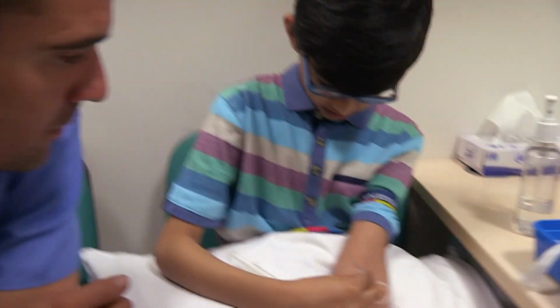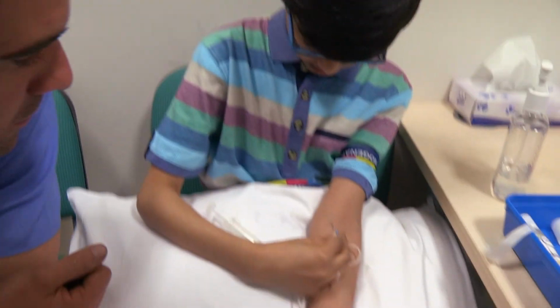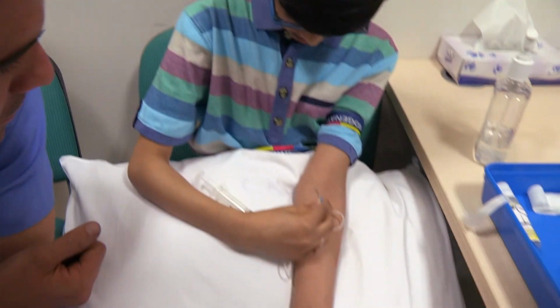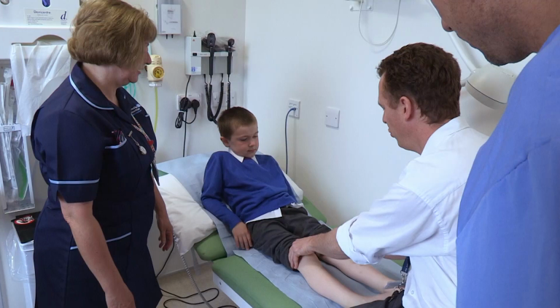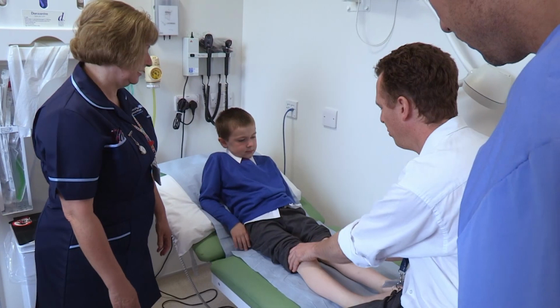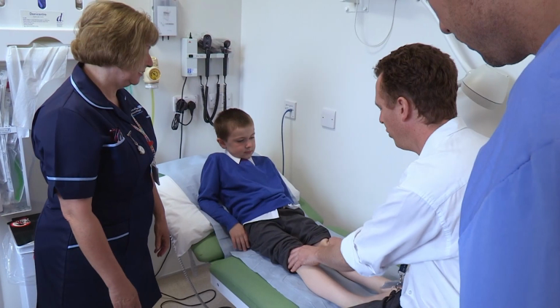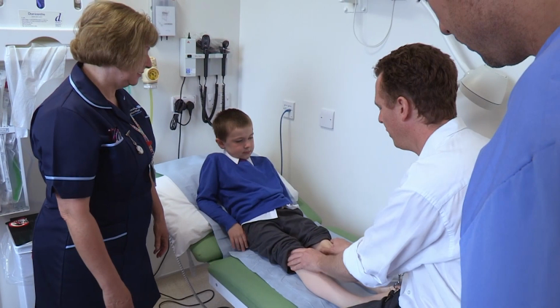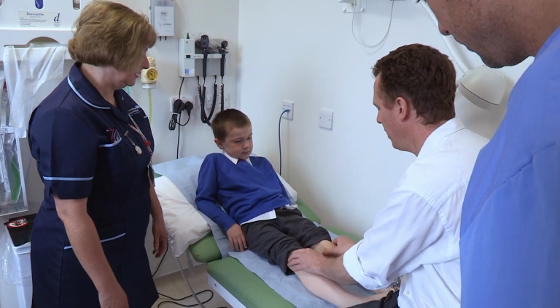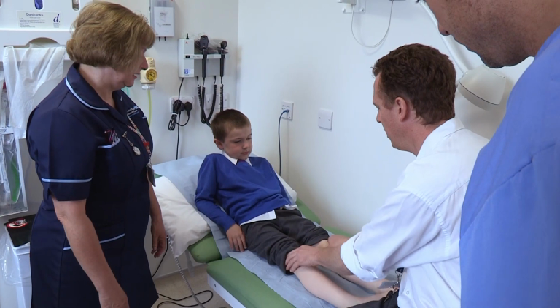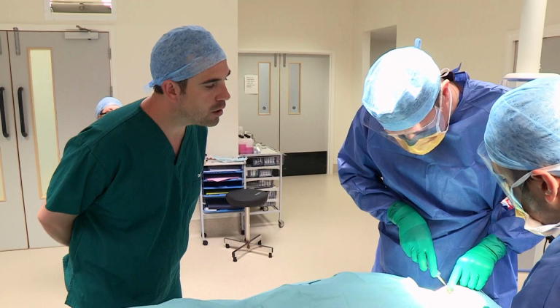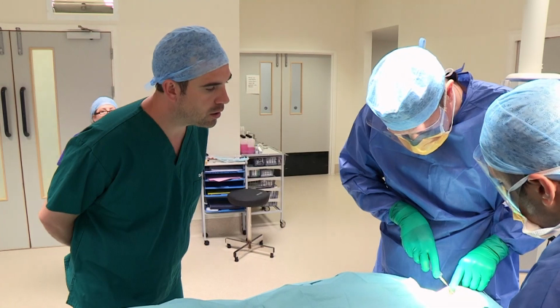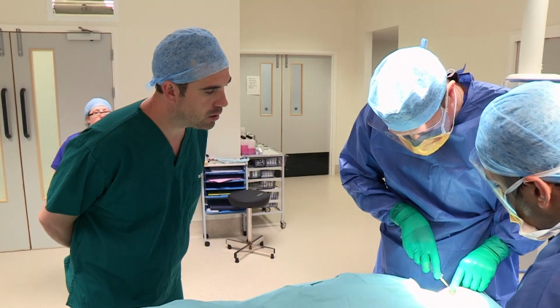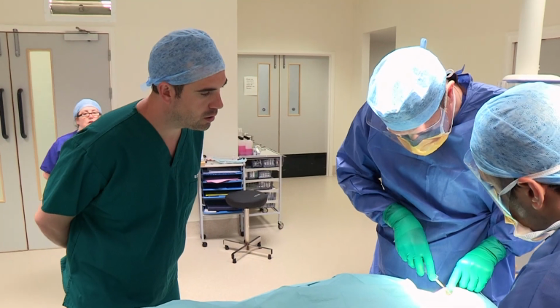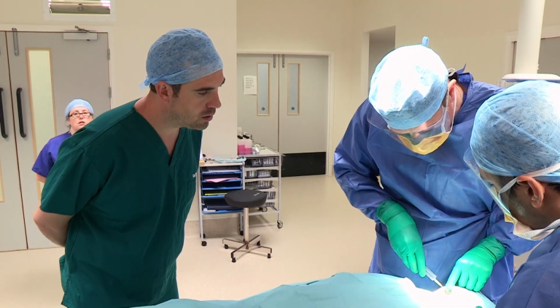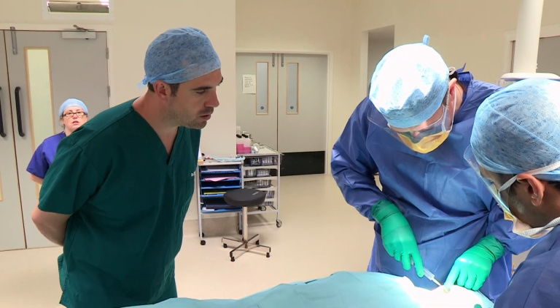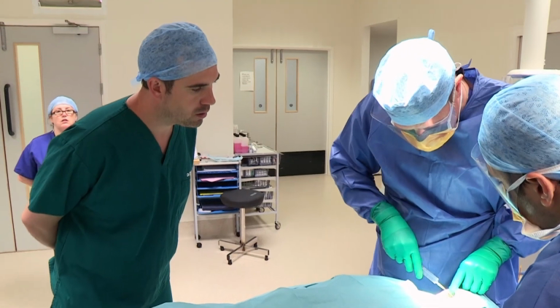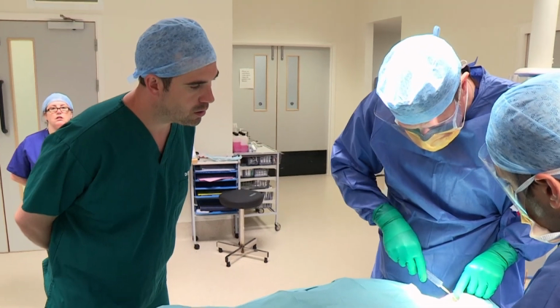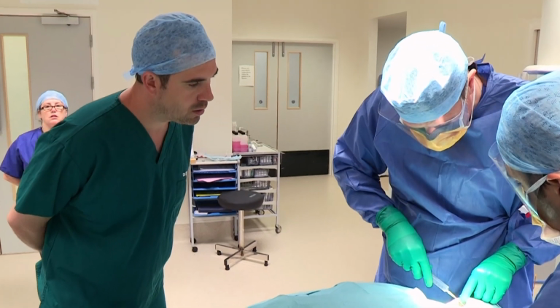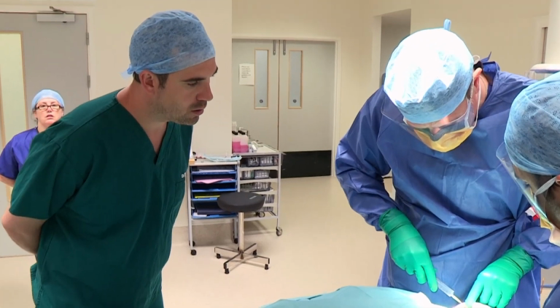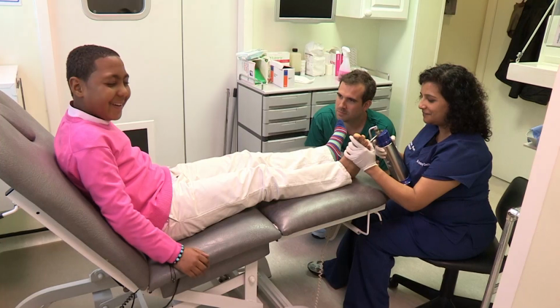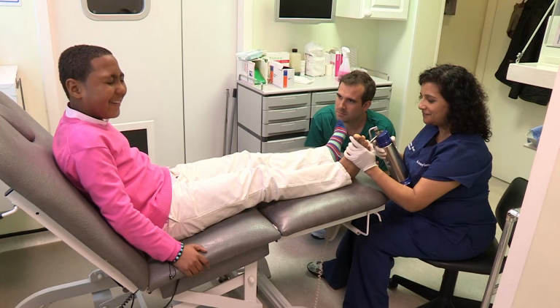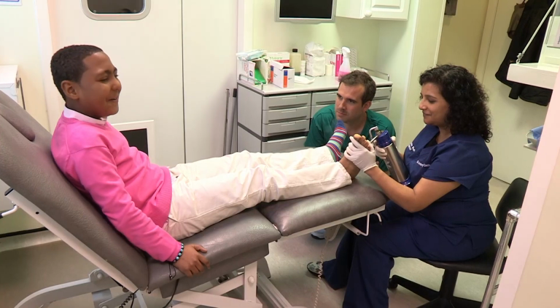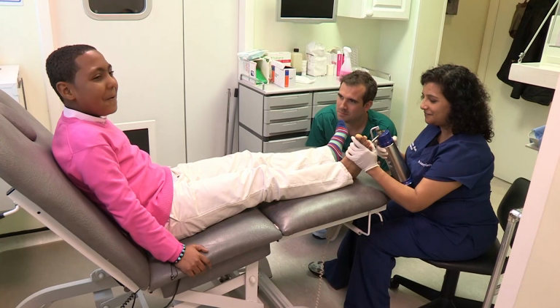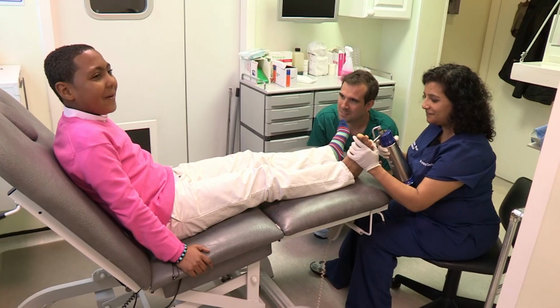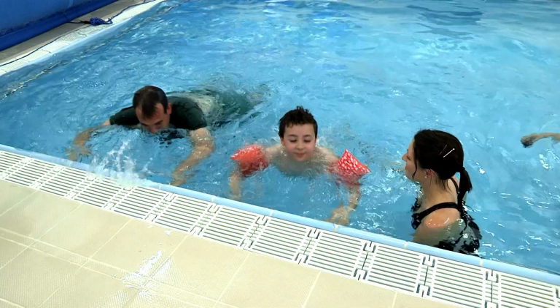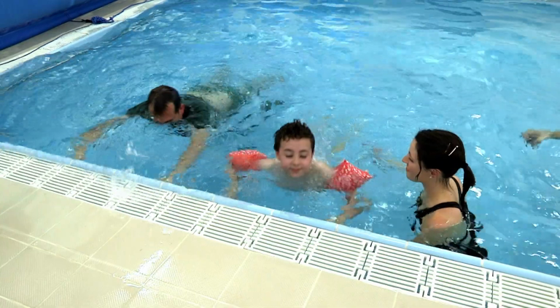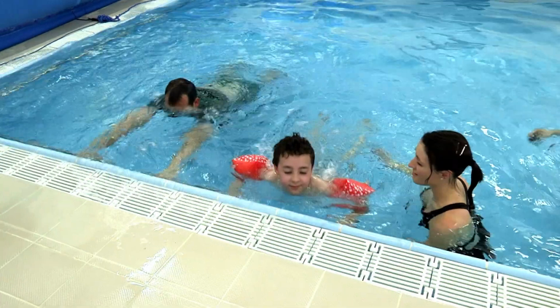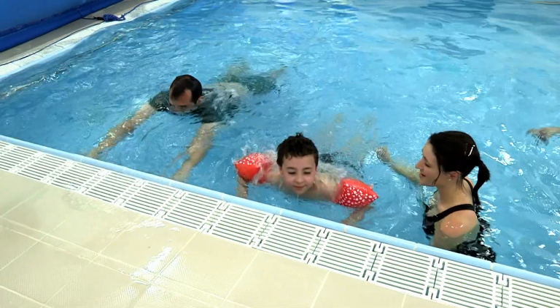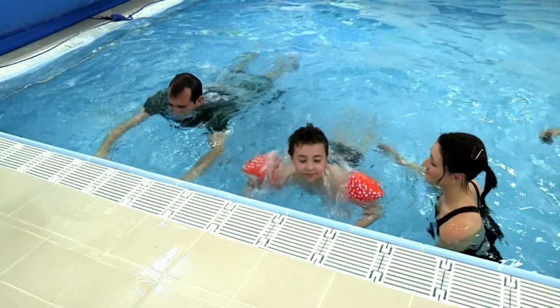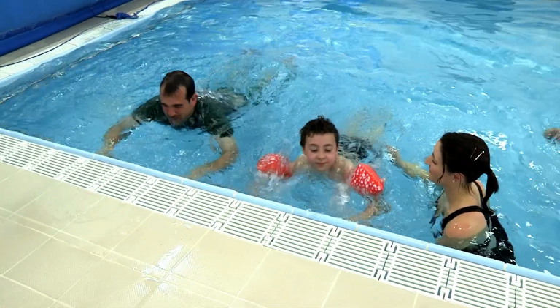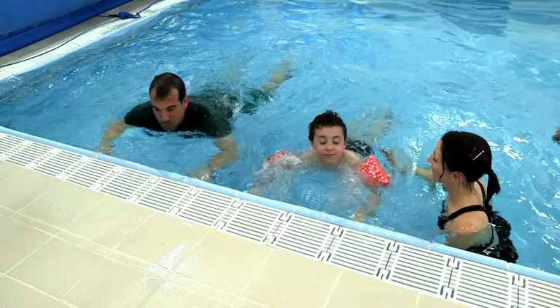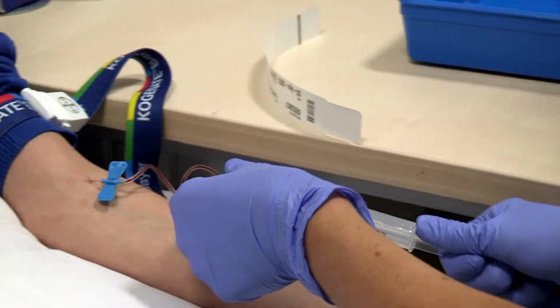Your body can need mending in all sorts of ways and we're going to meet some special teams that are trained to fix you.